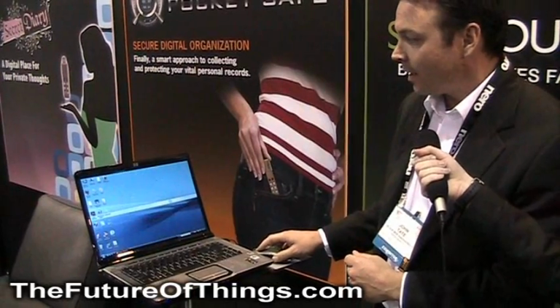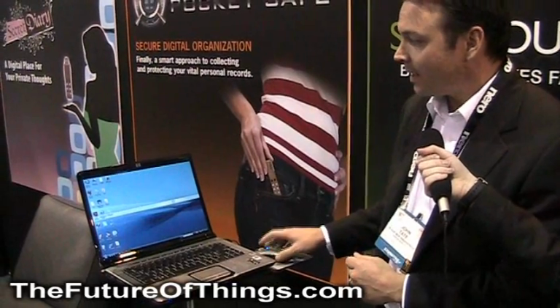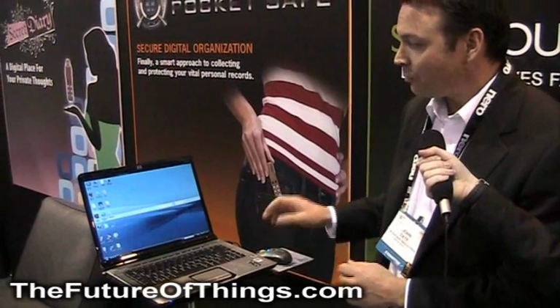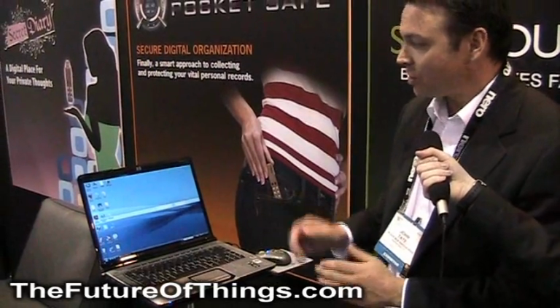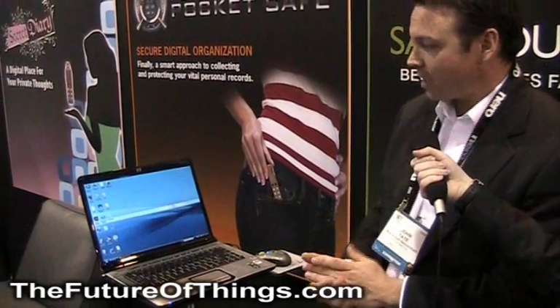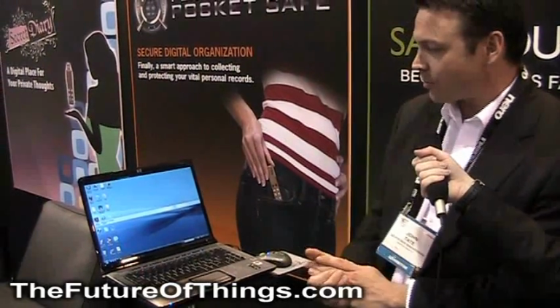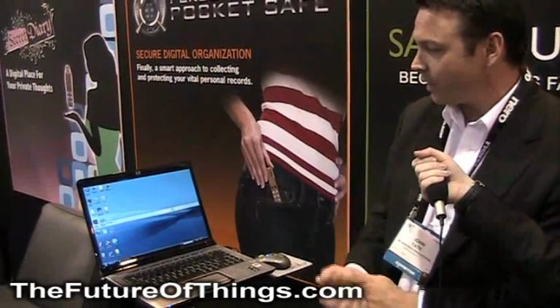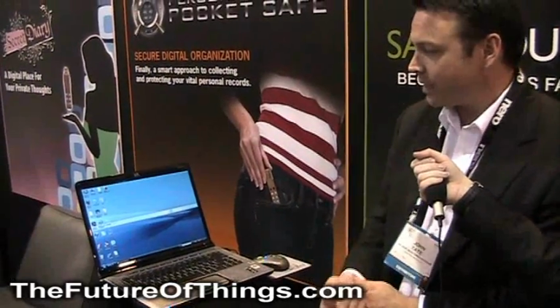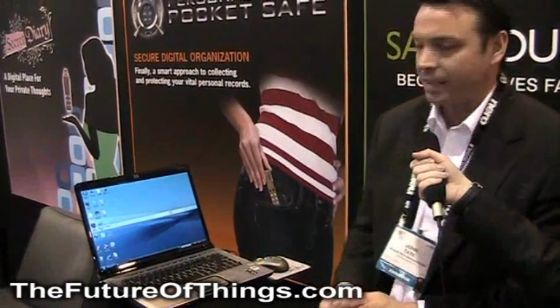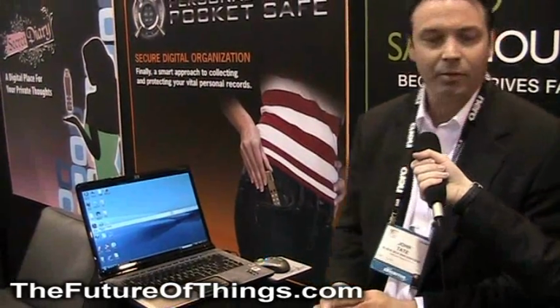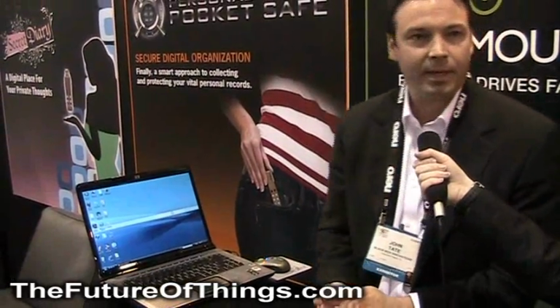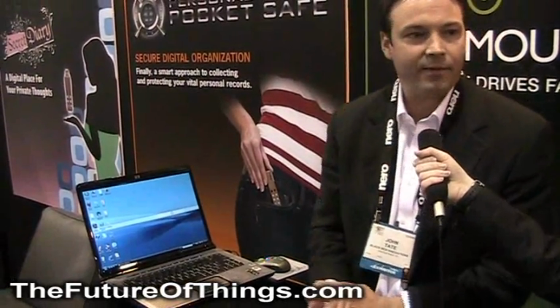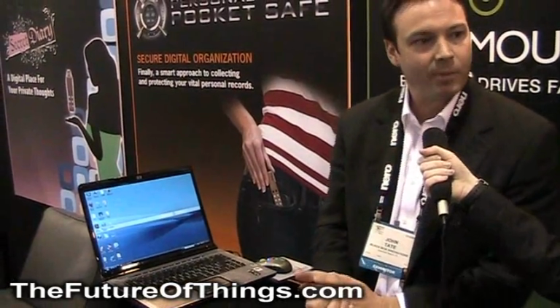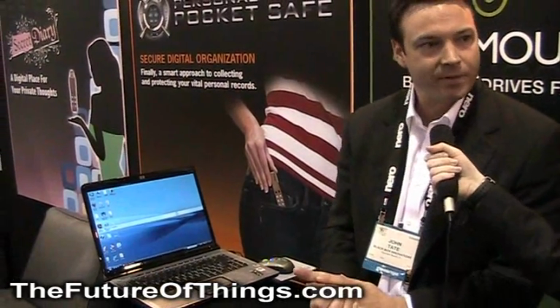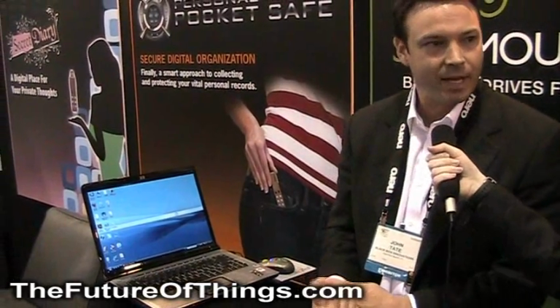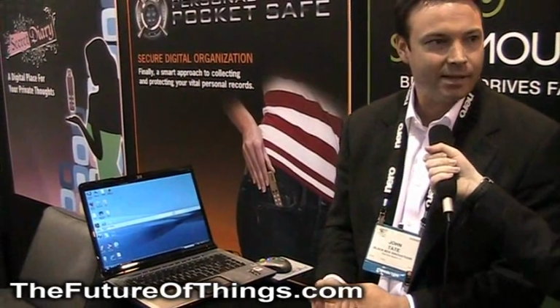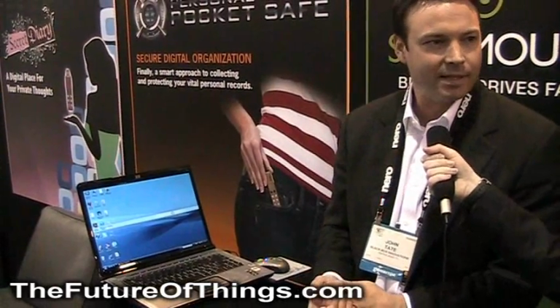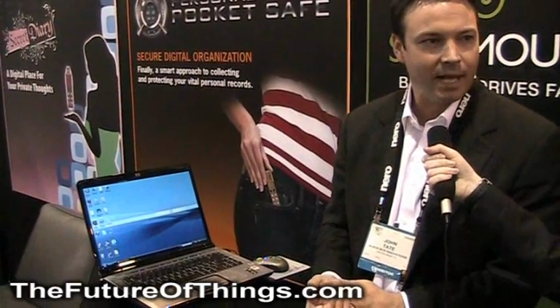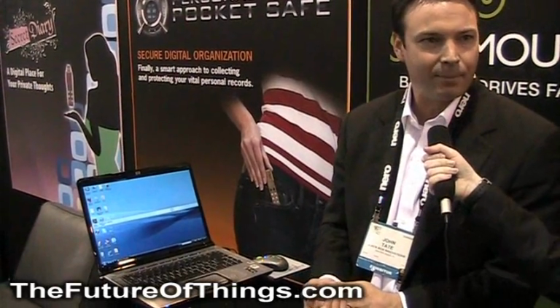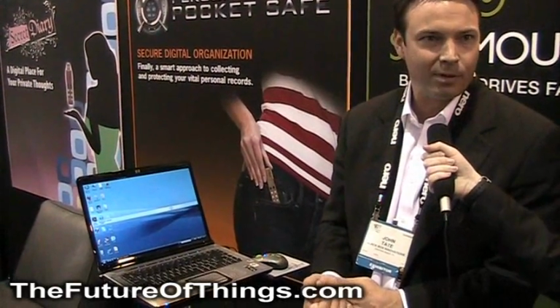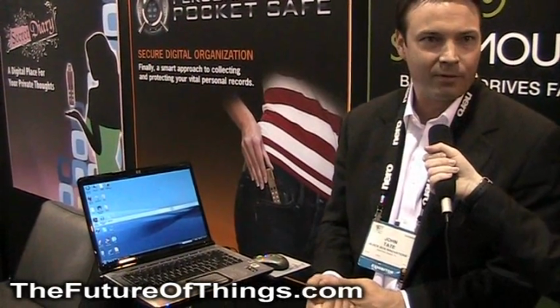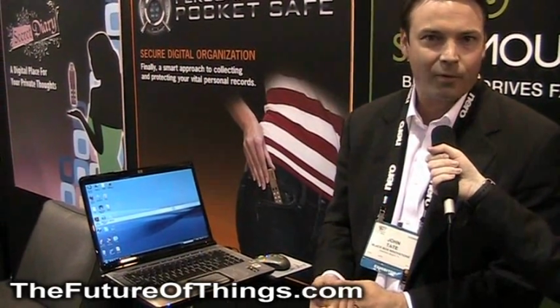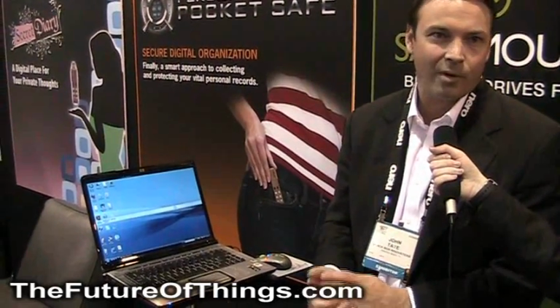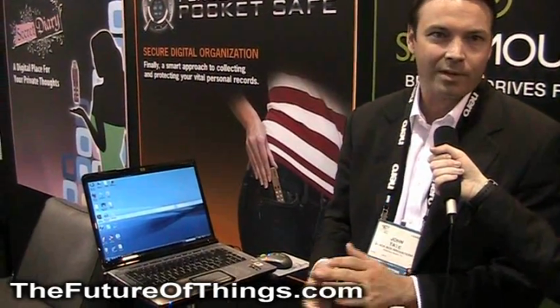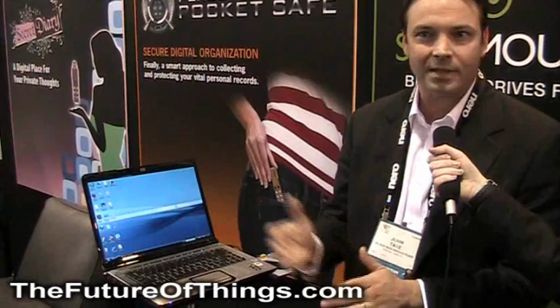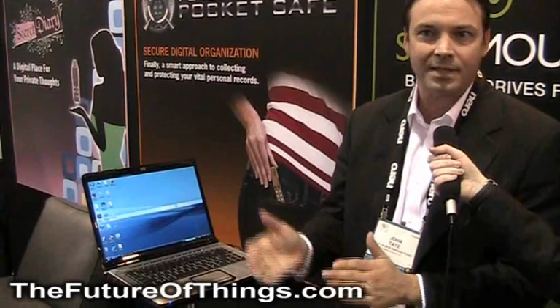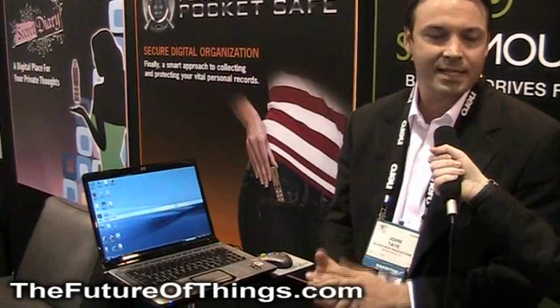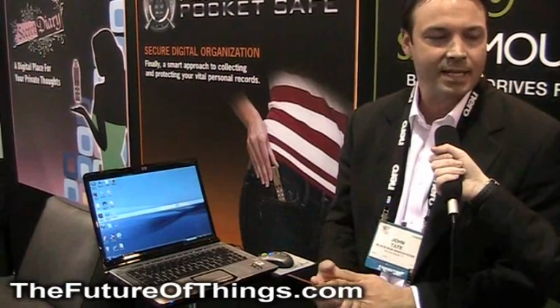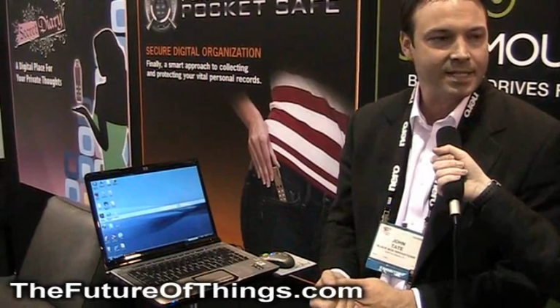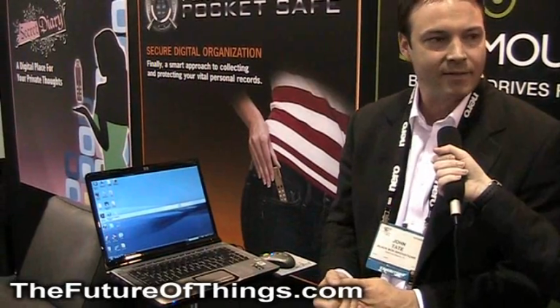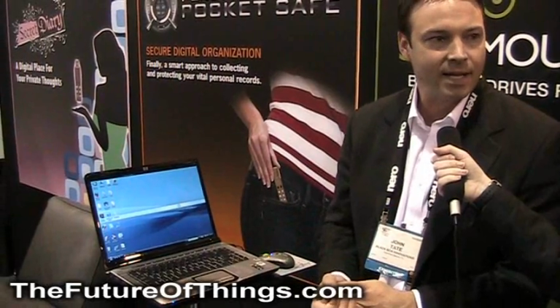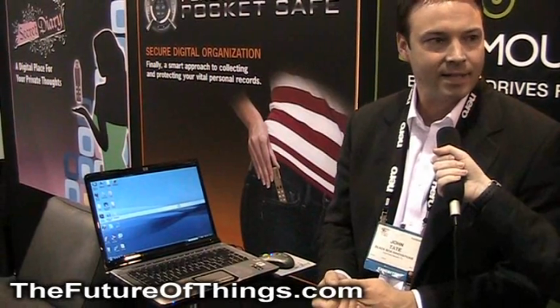It was just released. It will be available for sale in April for $69.79.